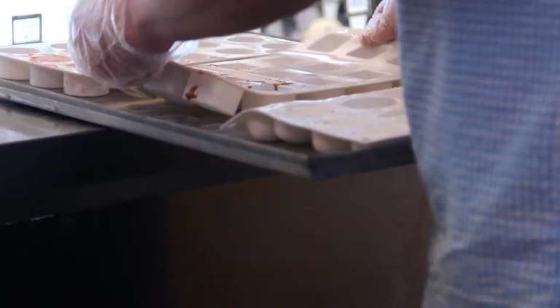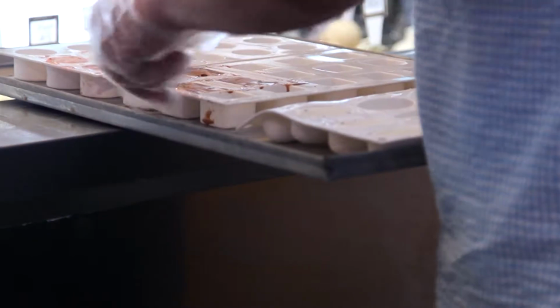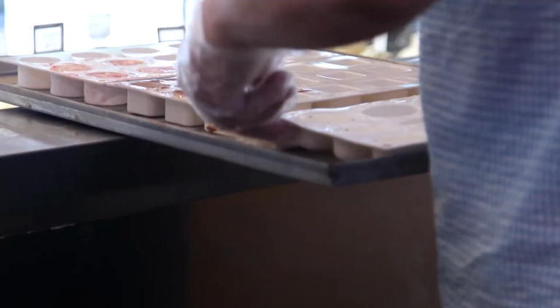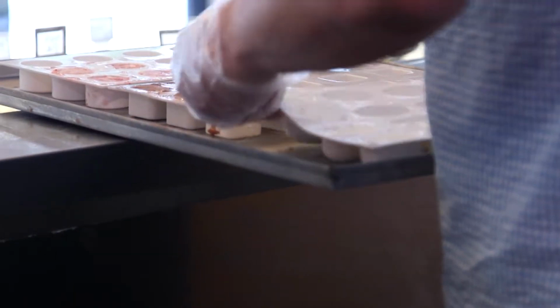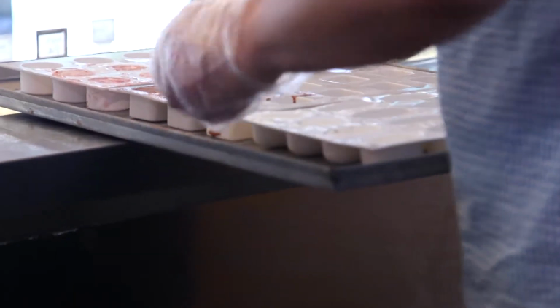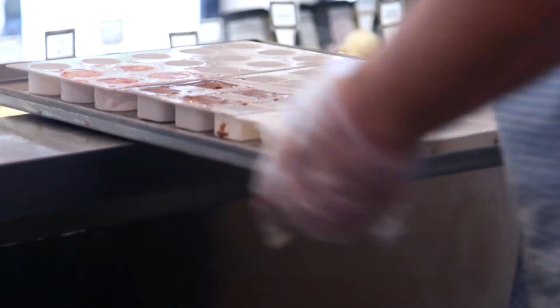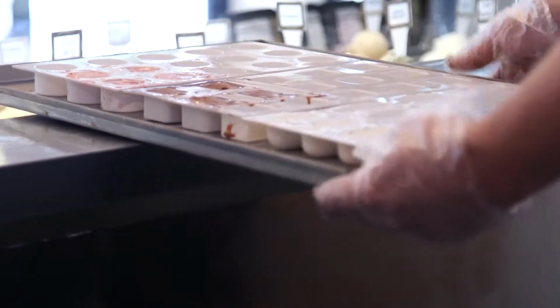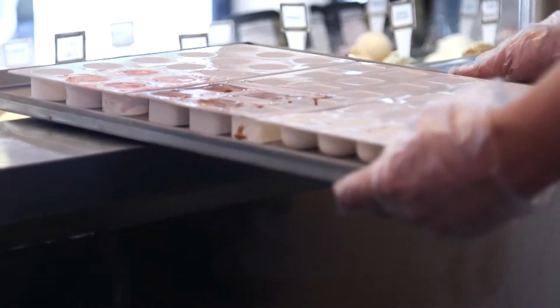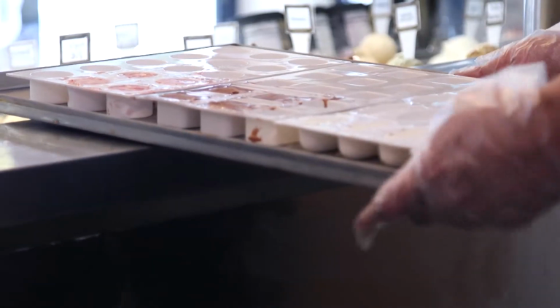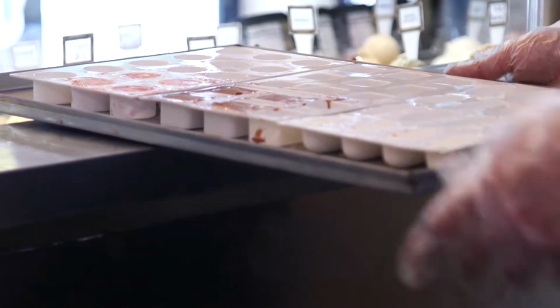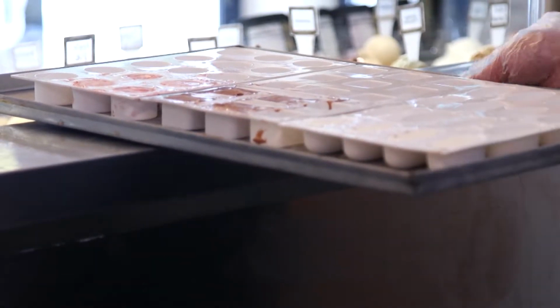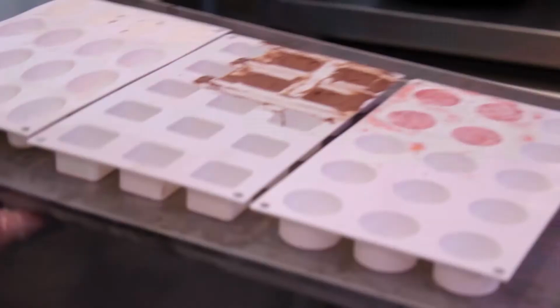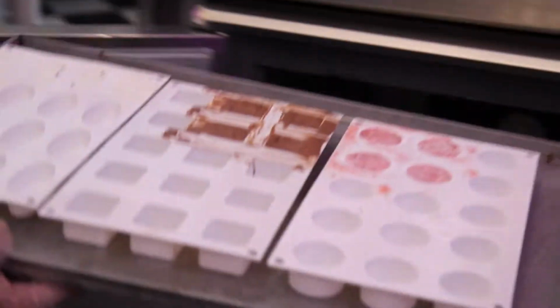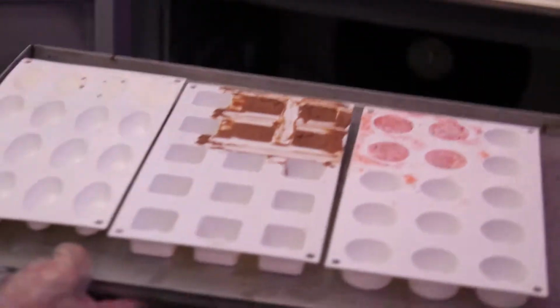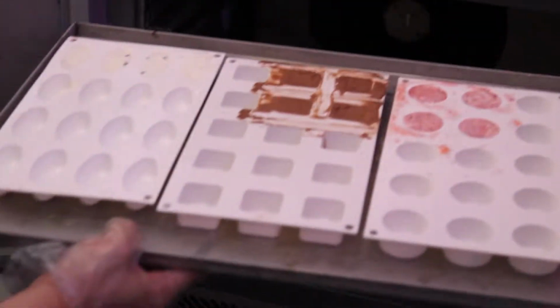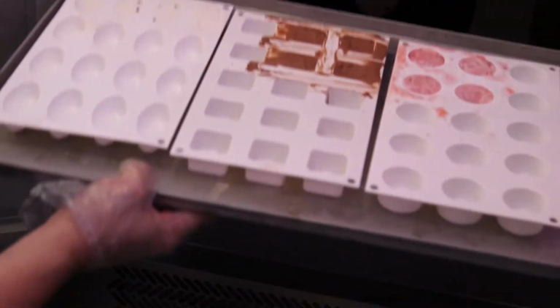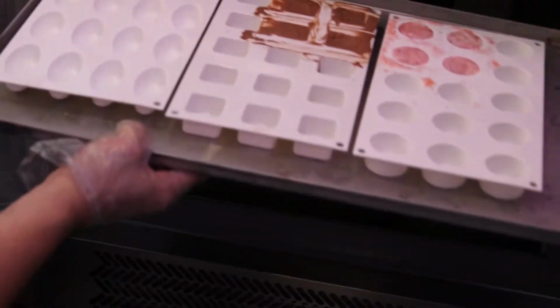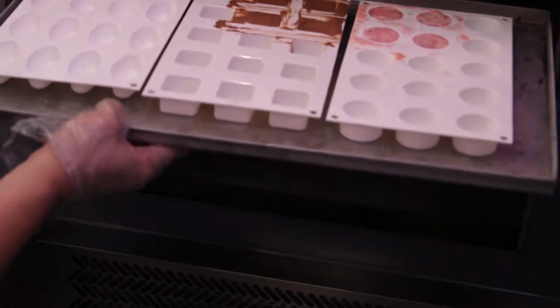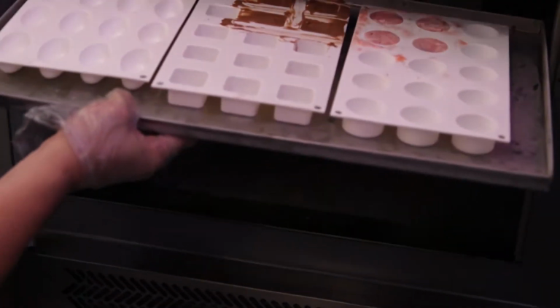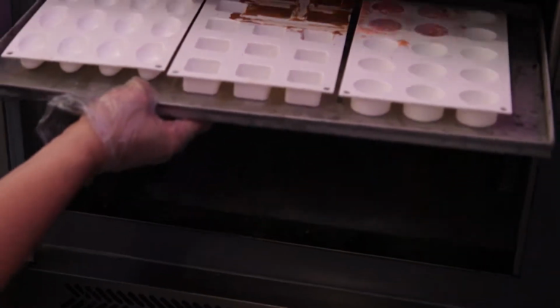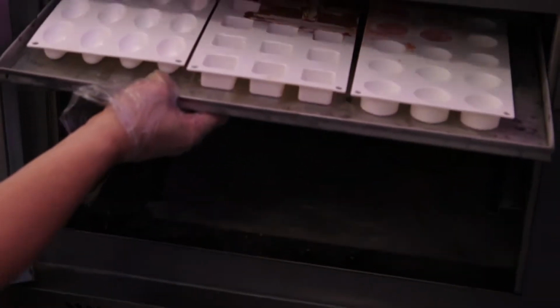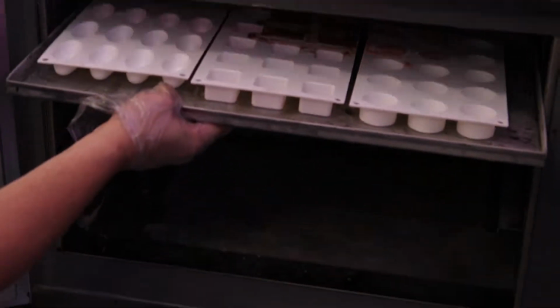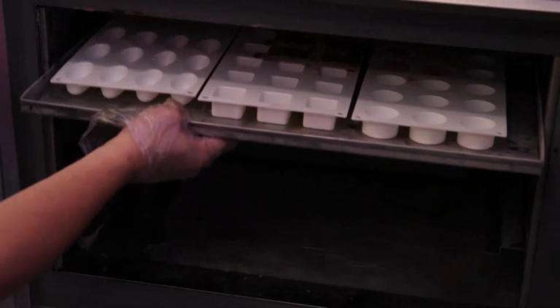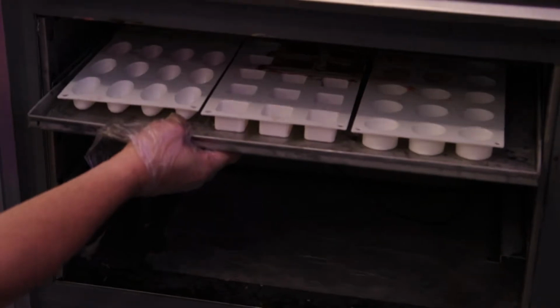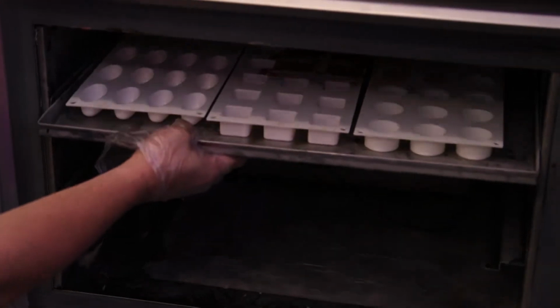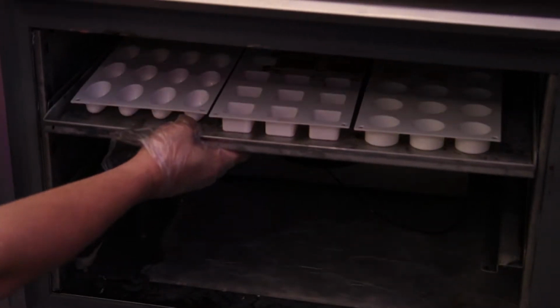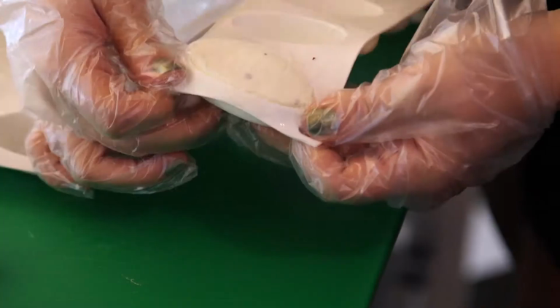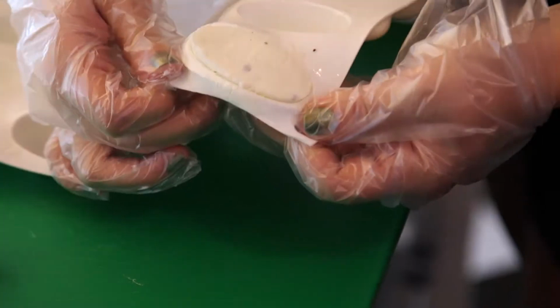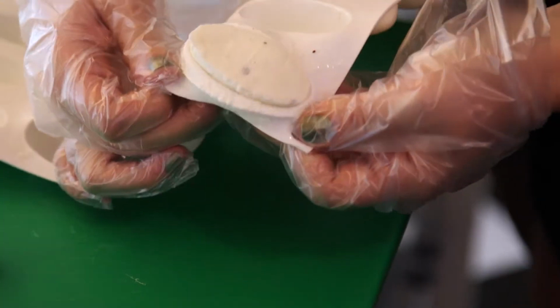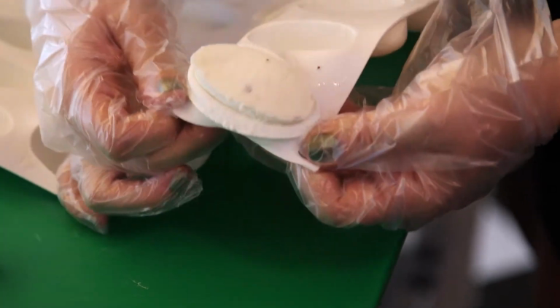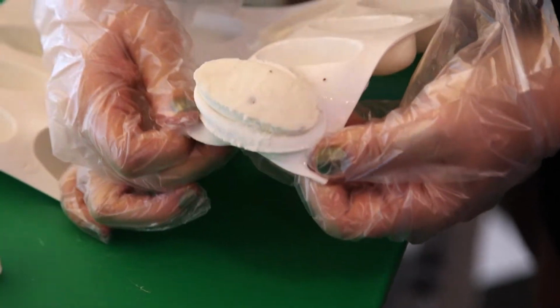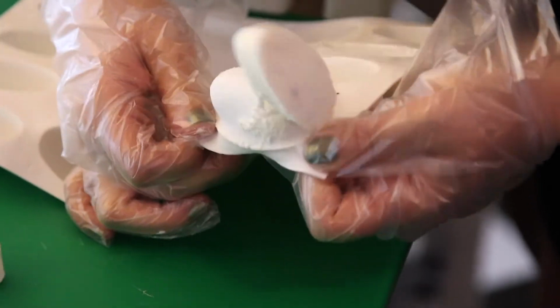Our next step is gonna be to throw them in our freezer blaster. They're gonna freeze for probably about five minutes and then we'll be ready to pop them out.